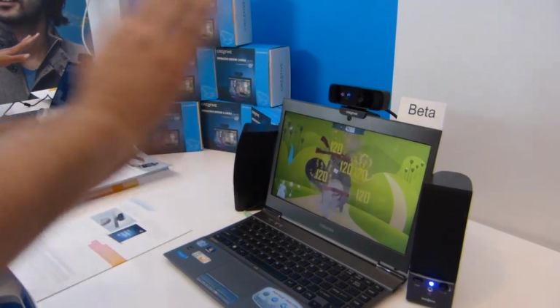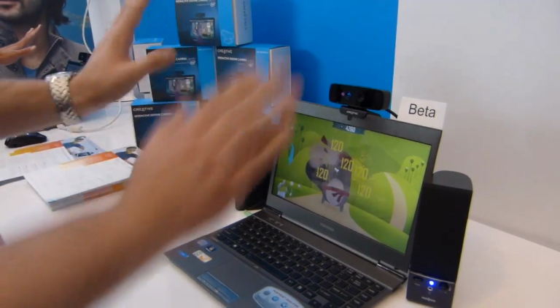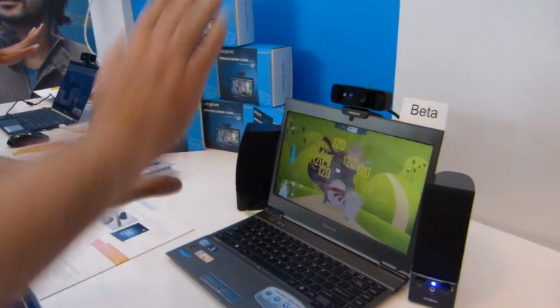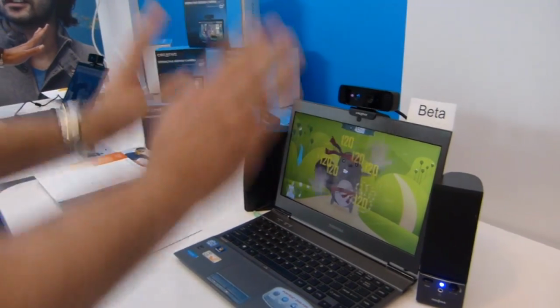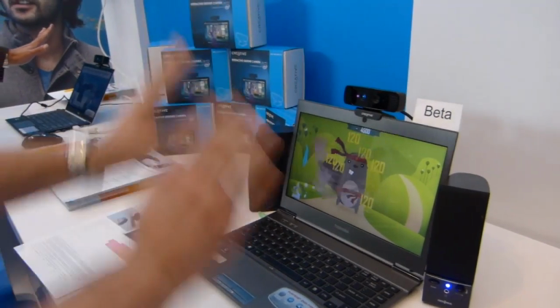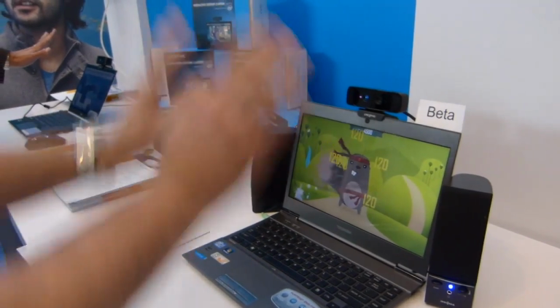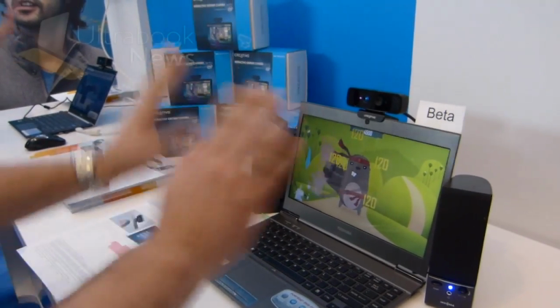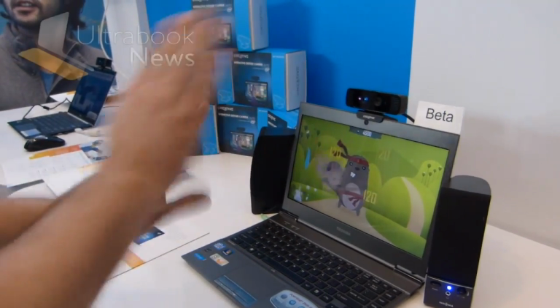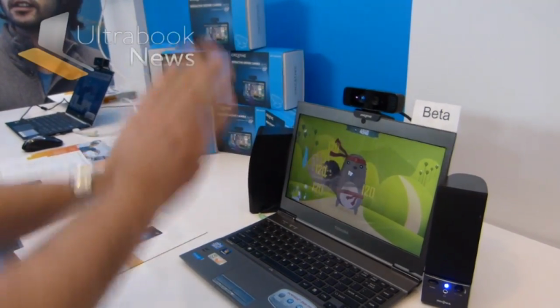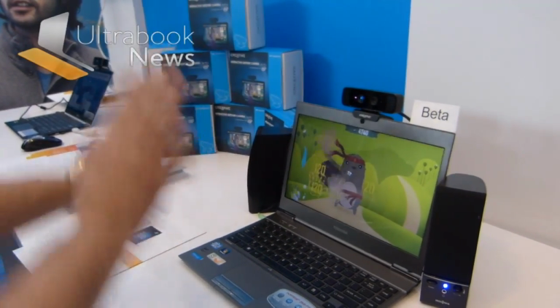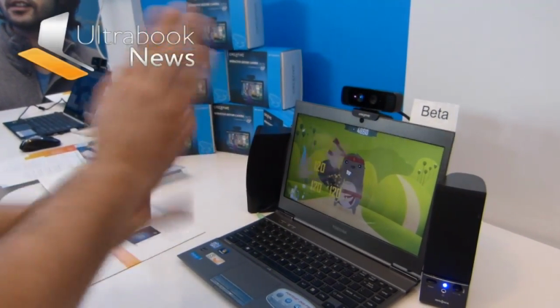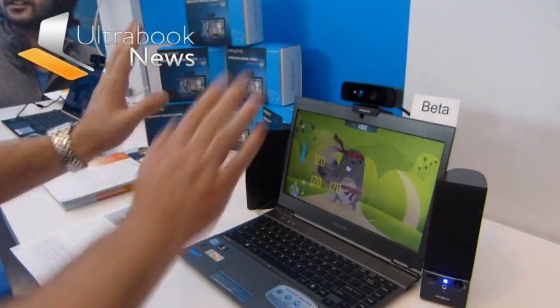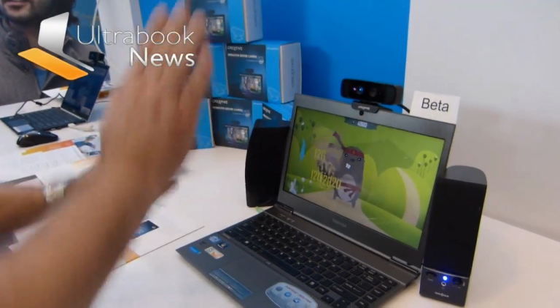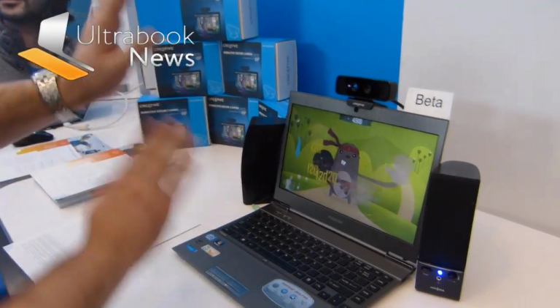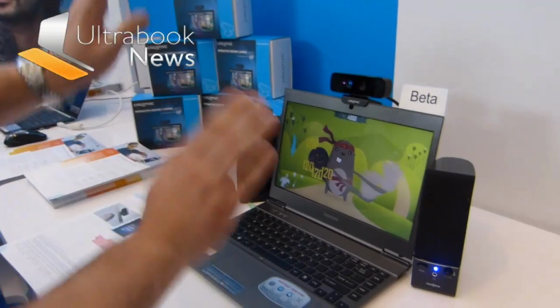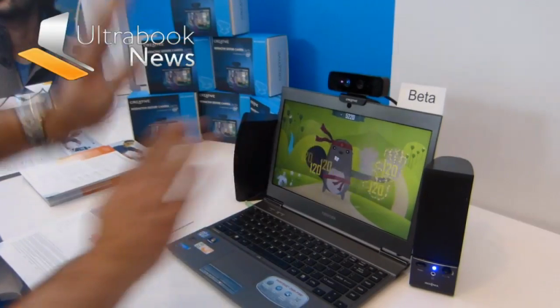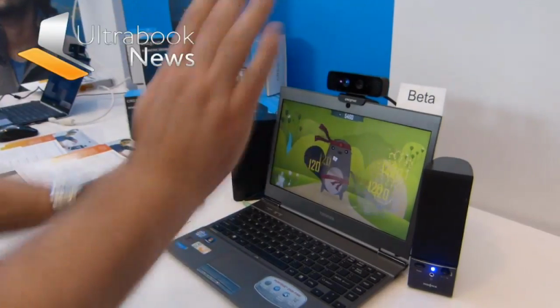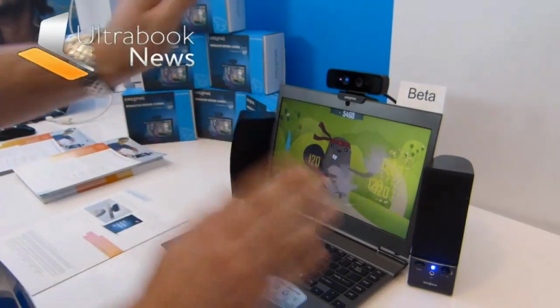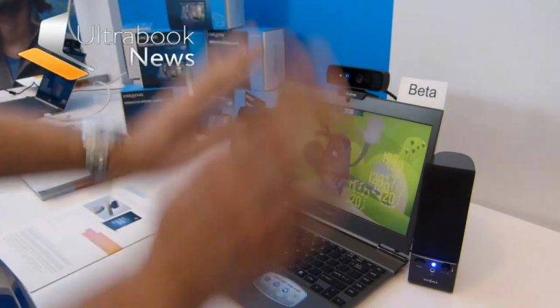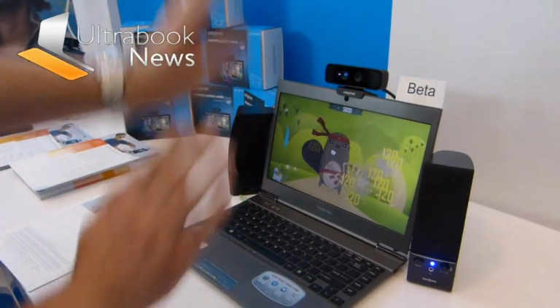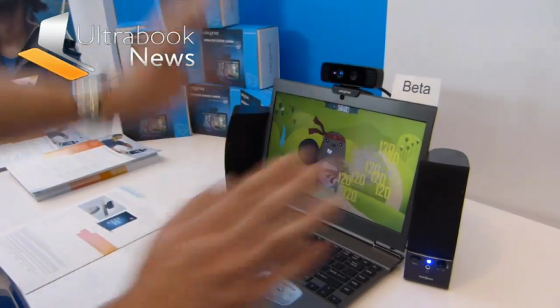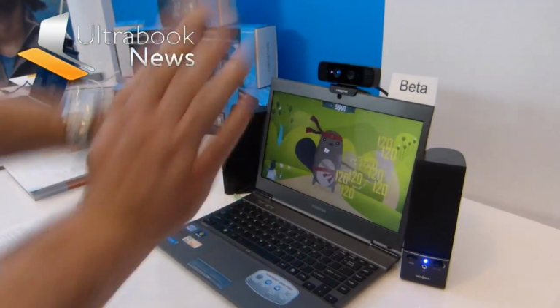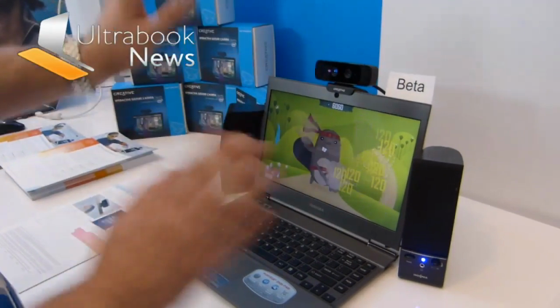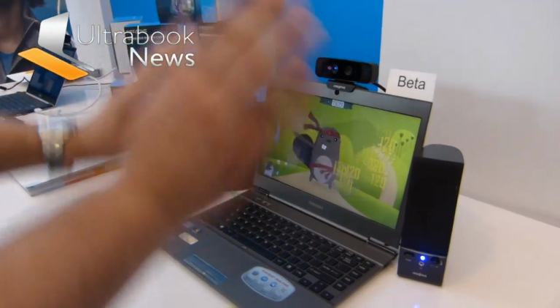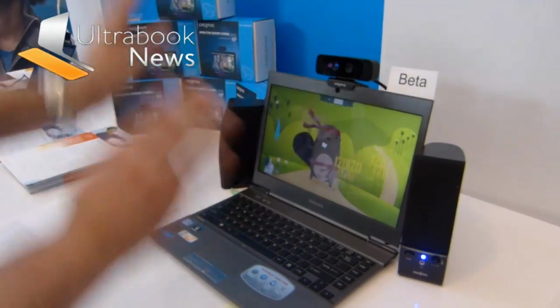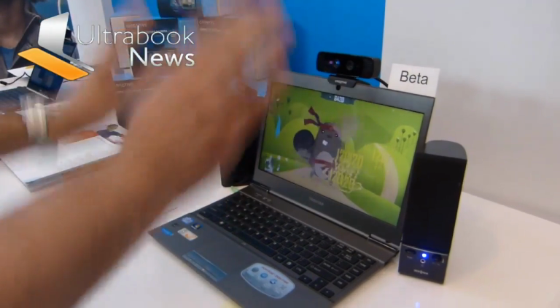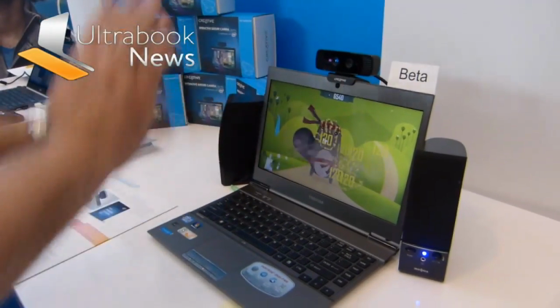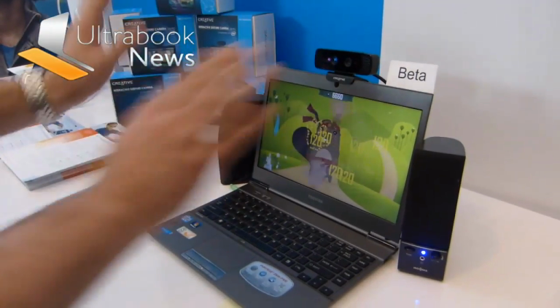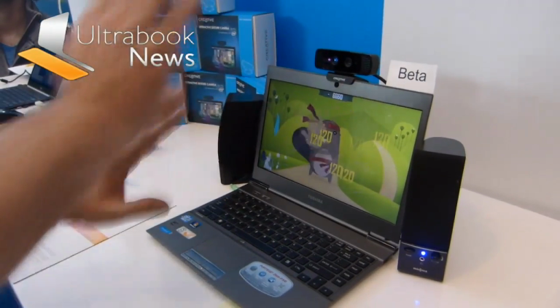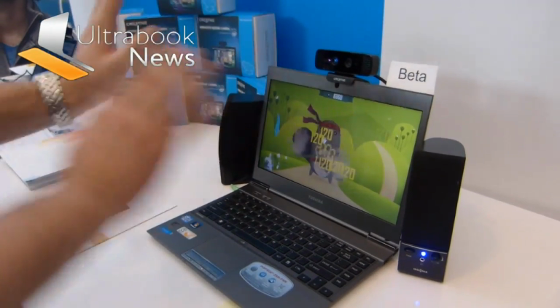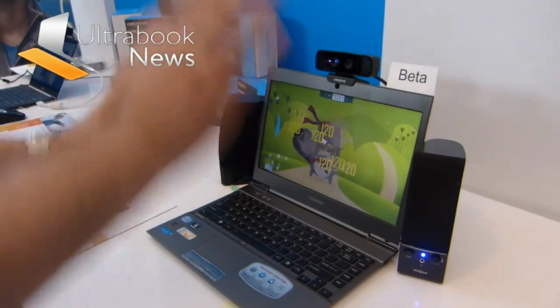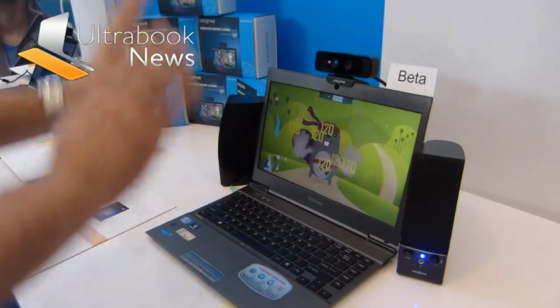Oh my goodness. And now you're just going crazy. I'm letting me win.